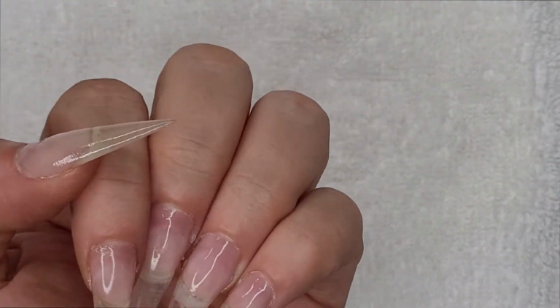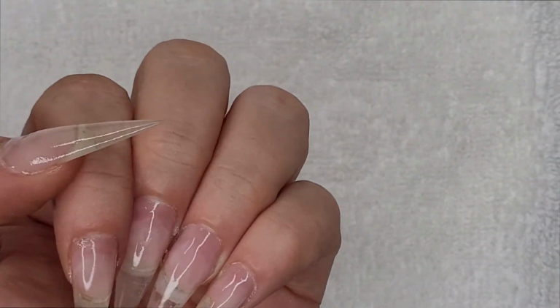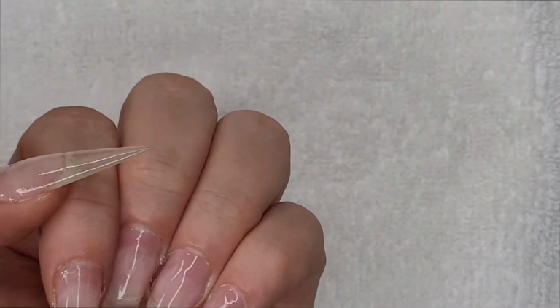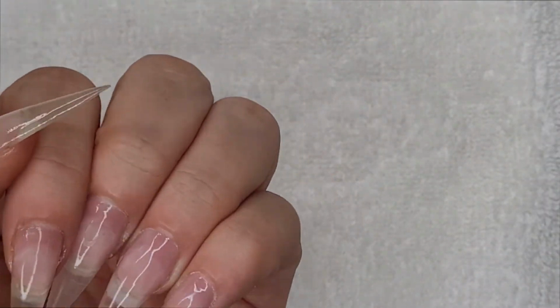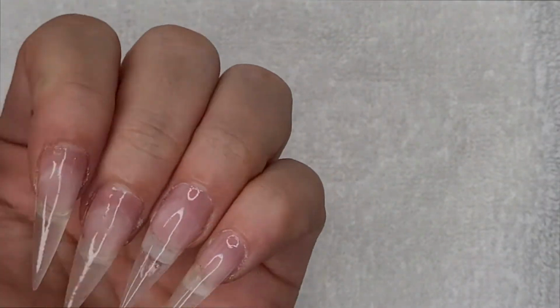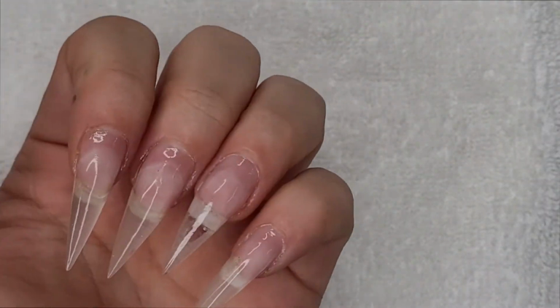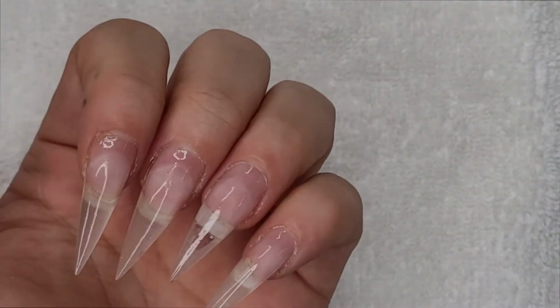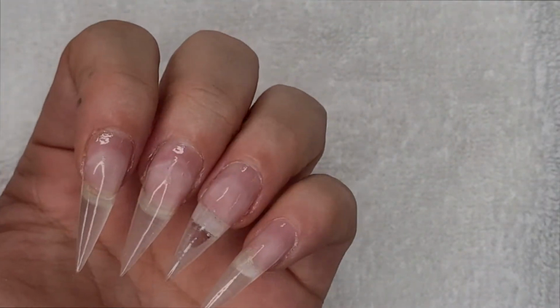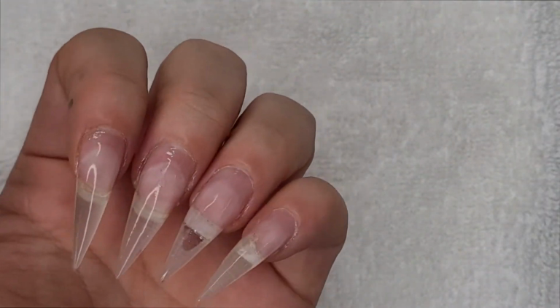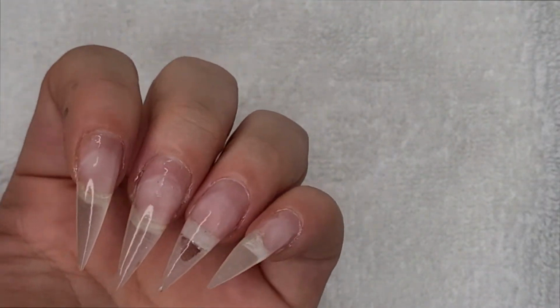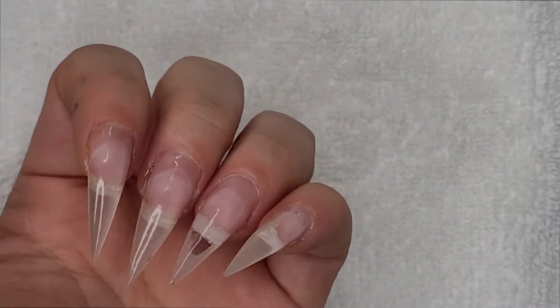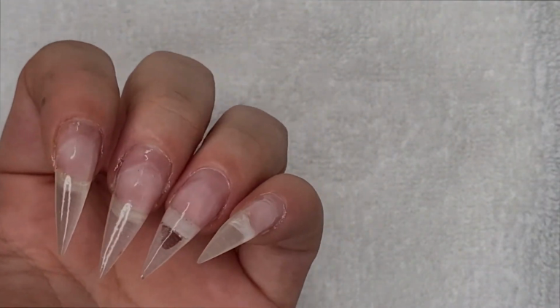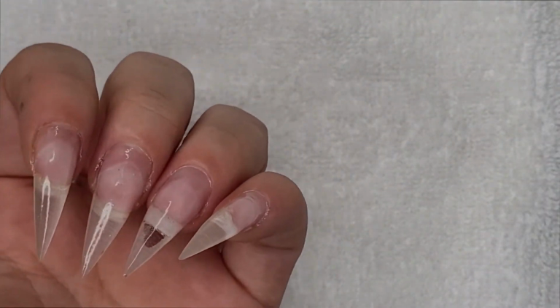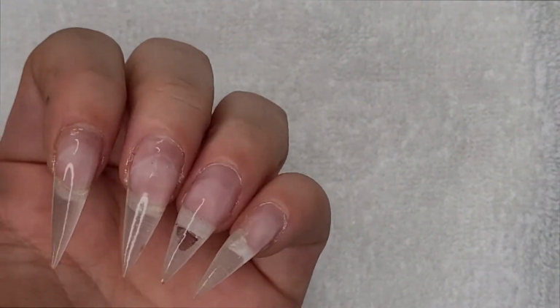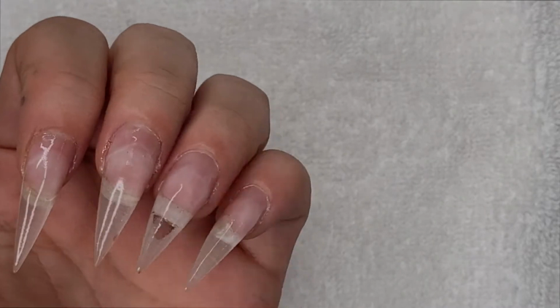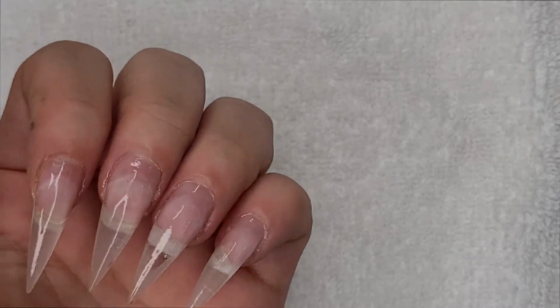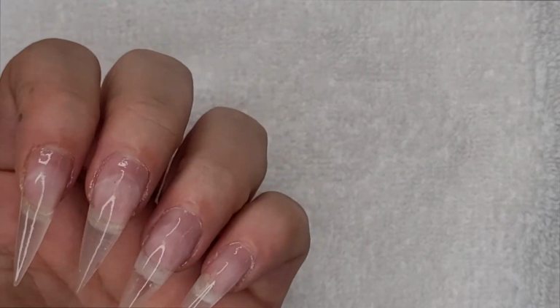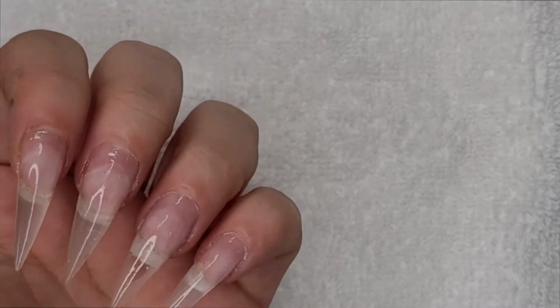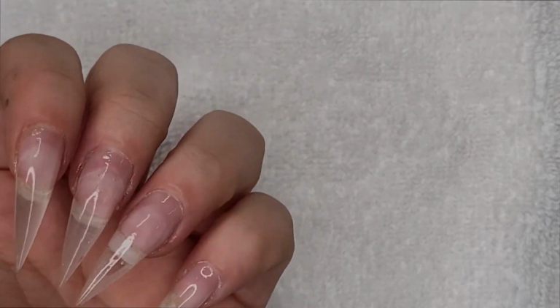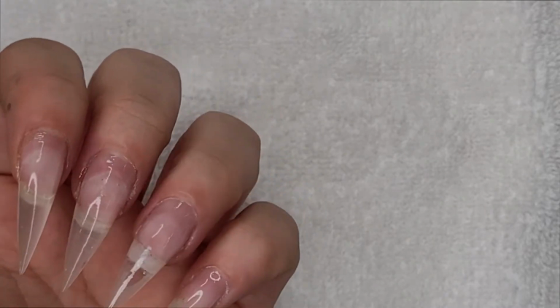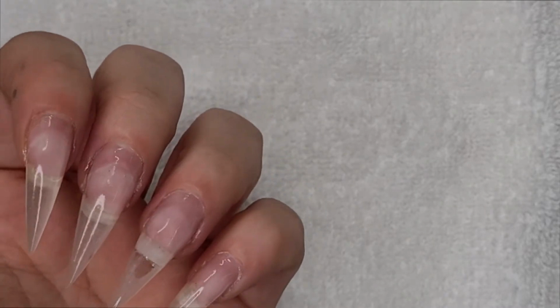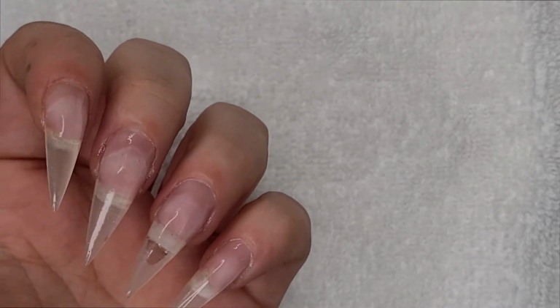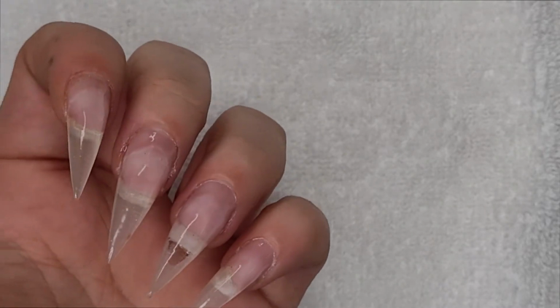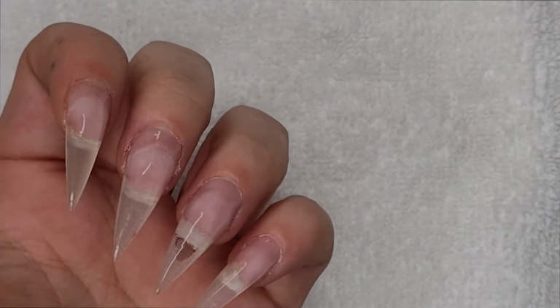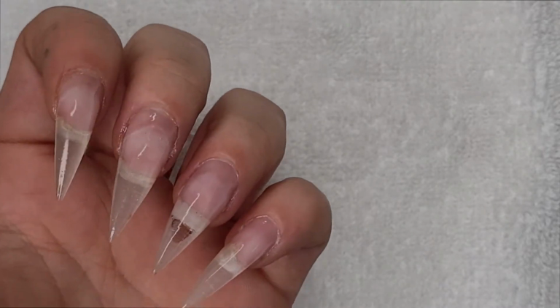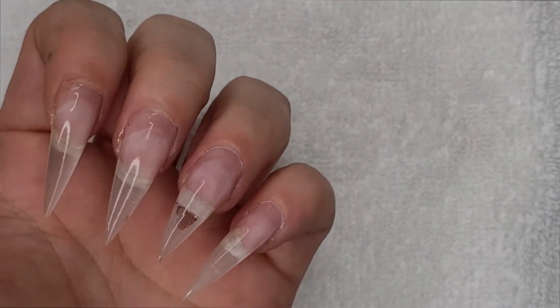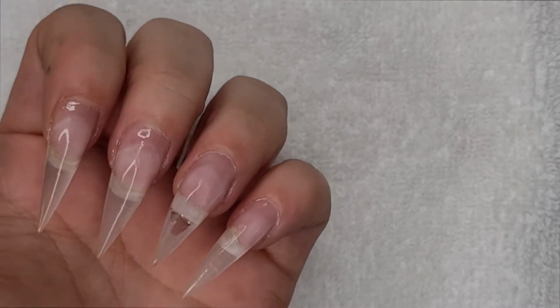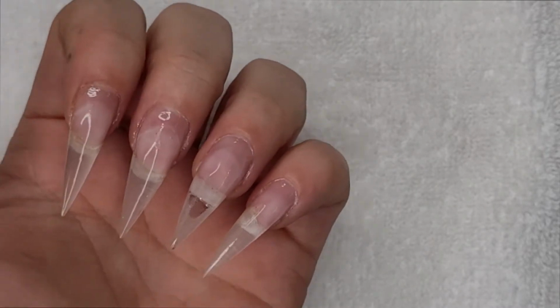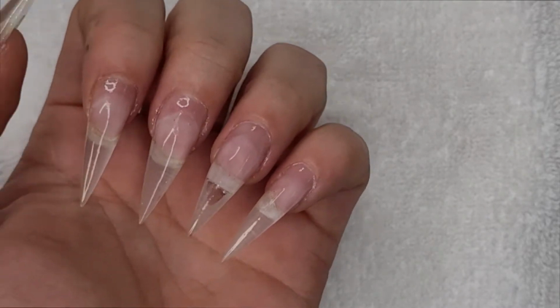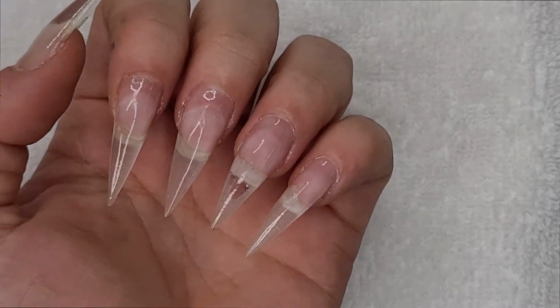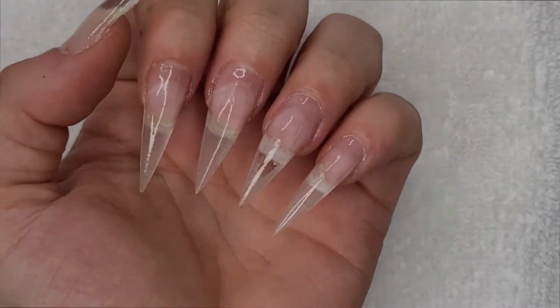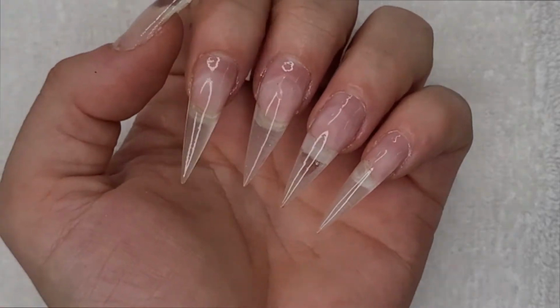So I have the extensions, gel top coat, and three layers of peel base.